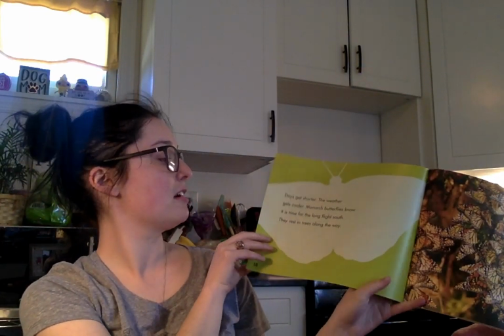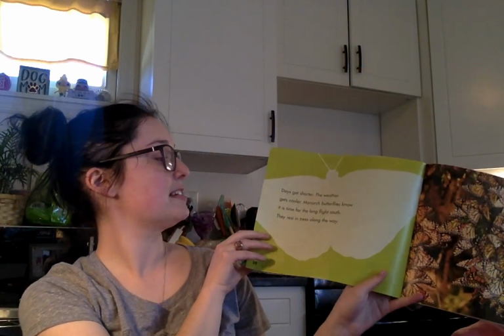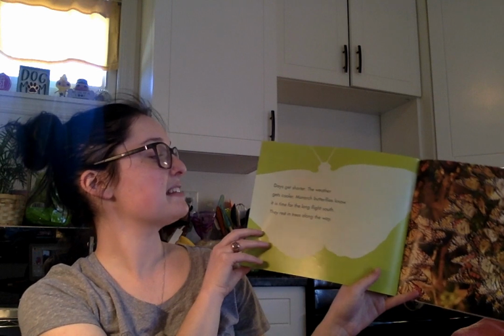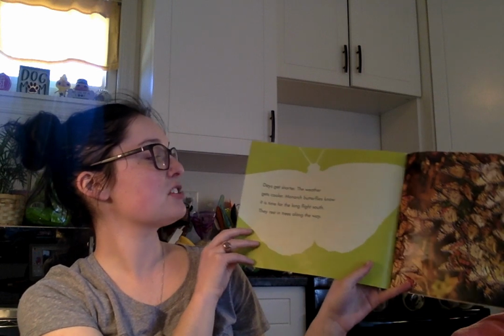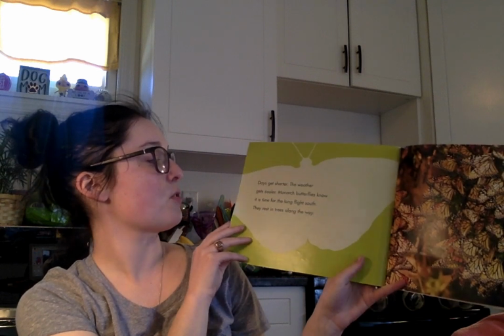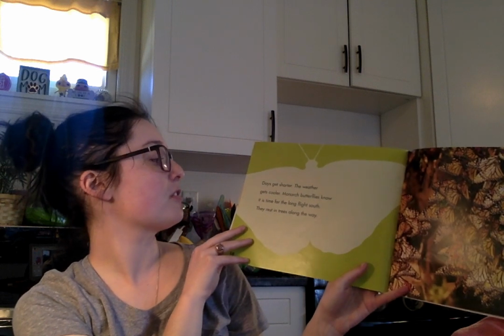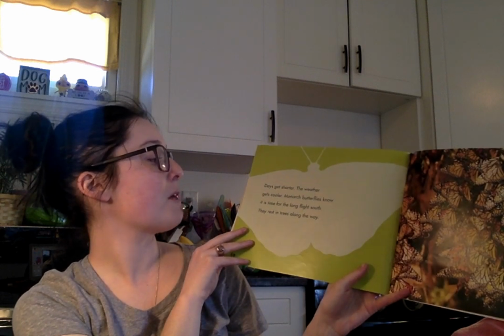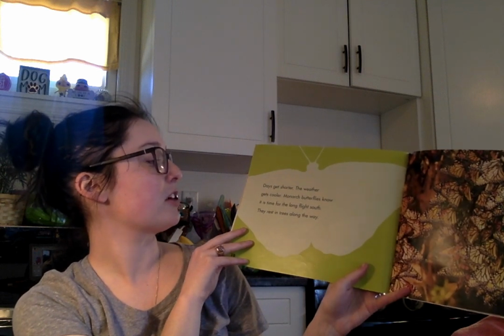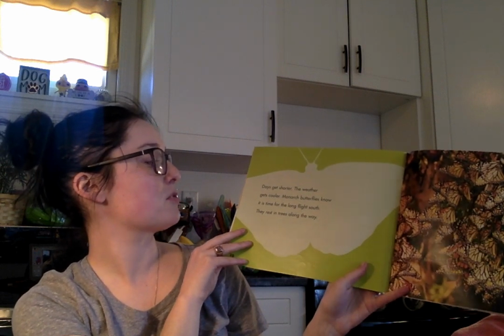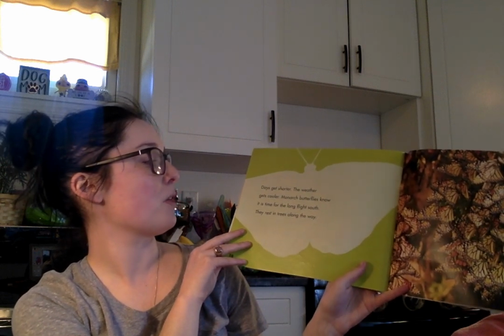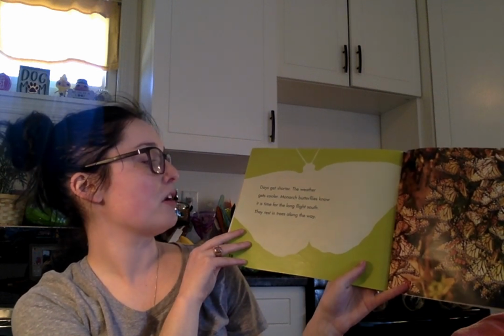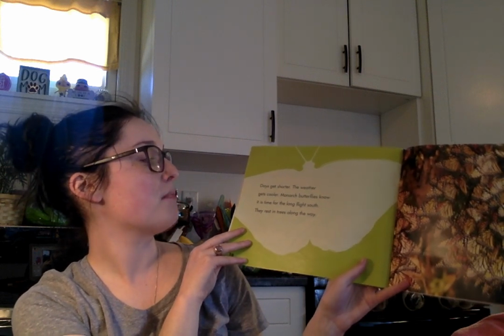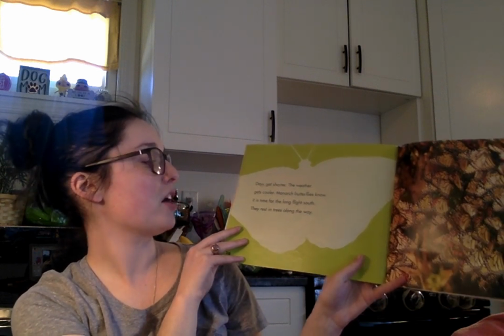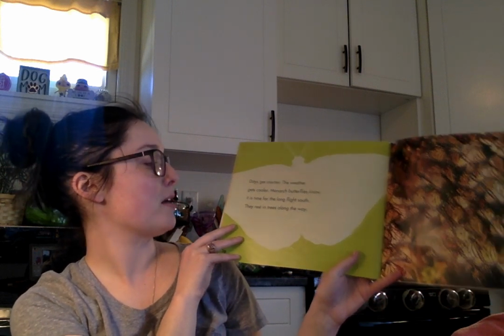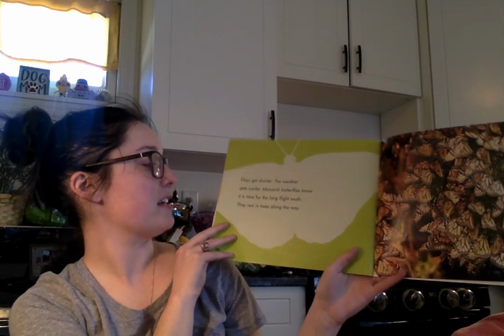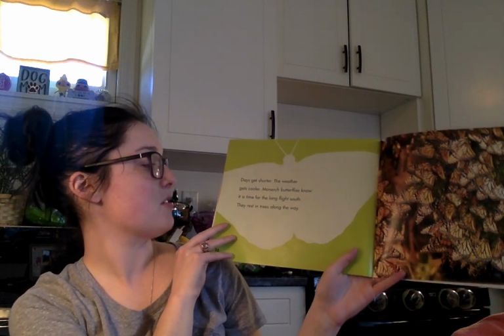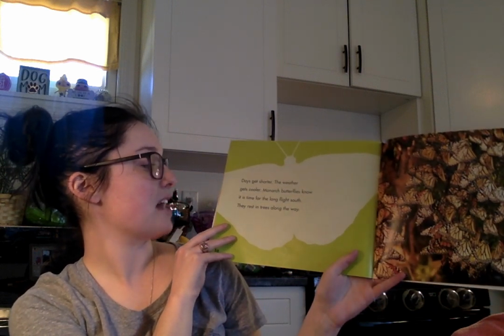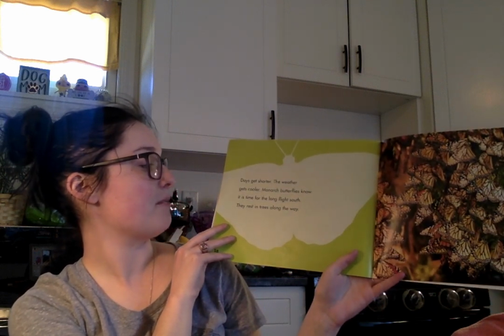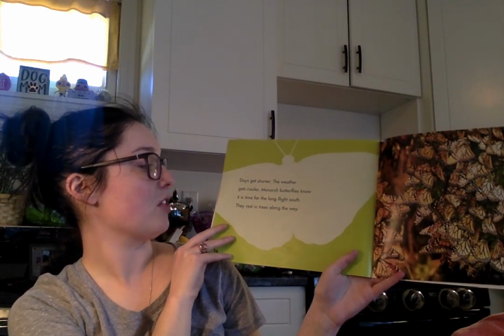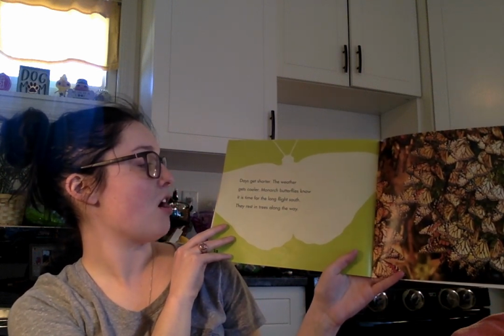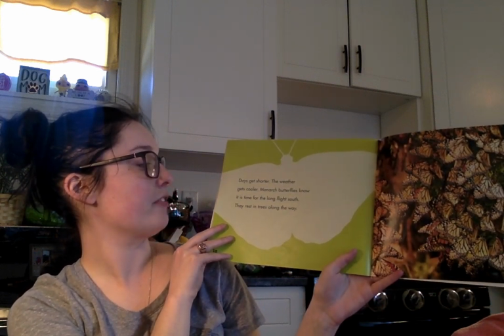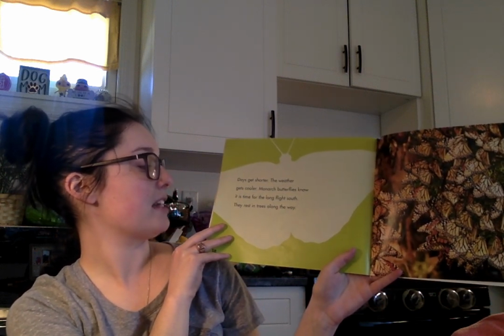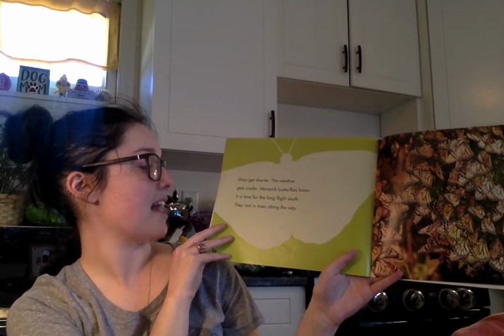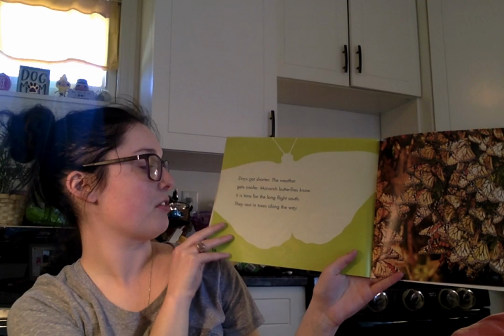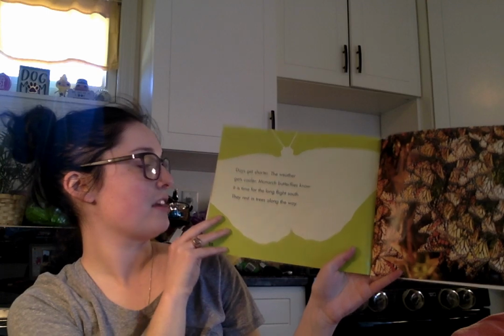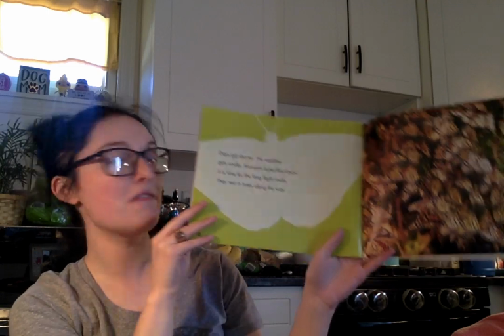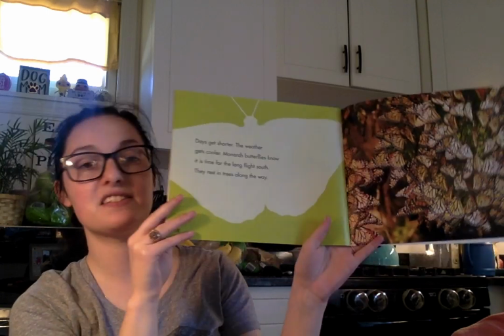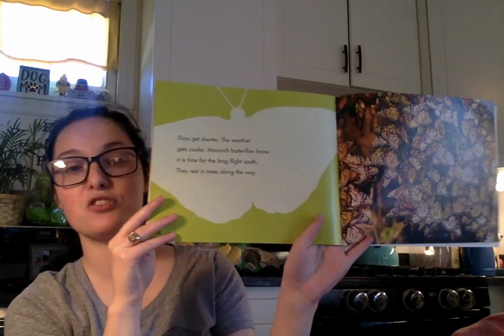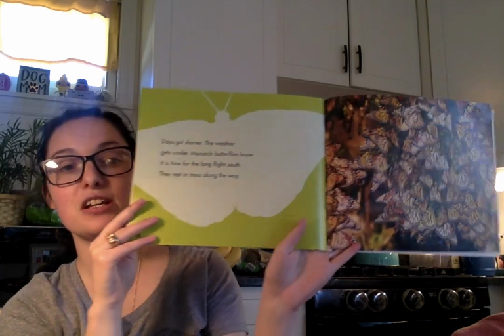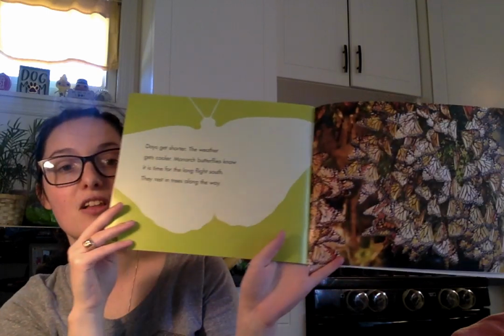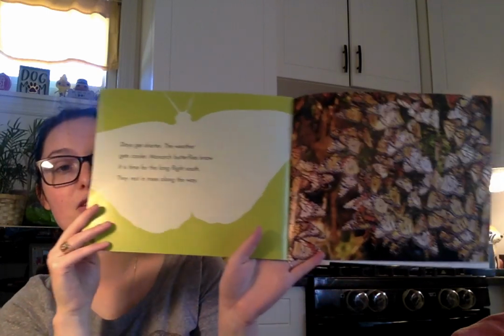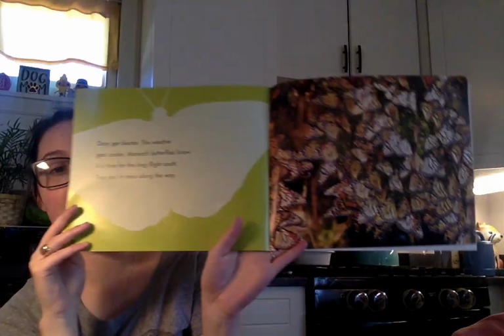Days get shorter. The weather gets cooler. Monarch butterflies know it's time for a long flight south. They rest in the trees along the way.